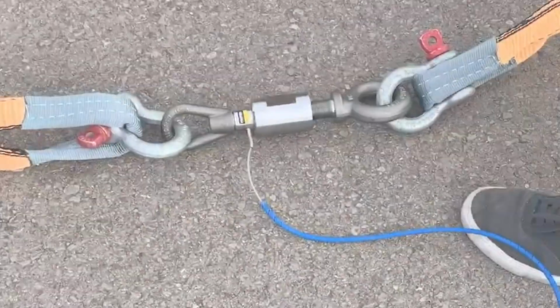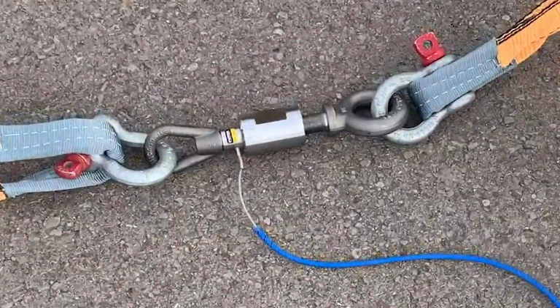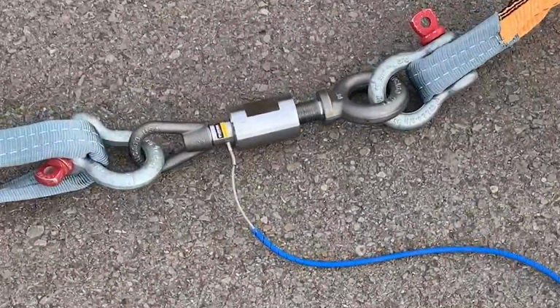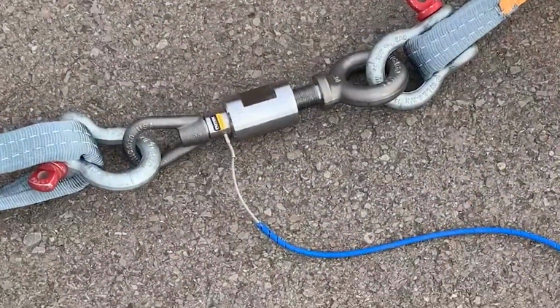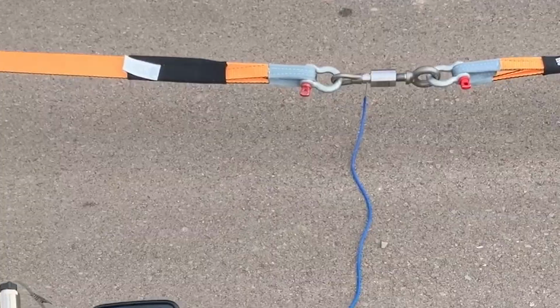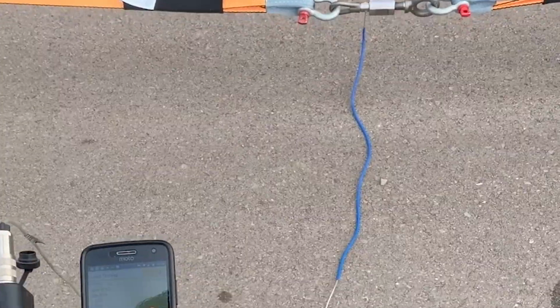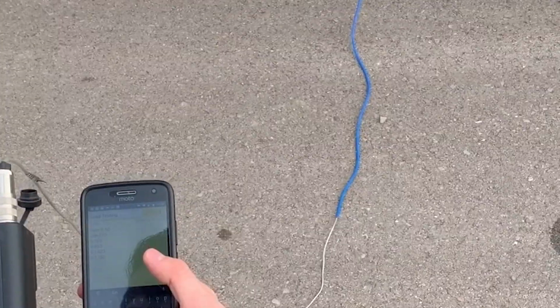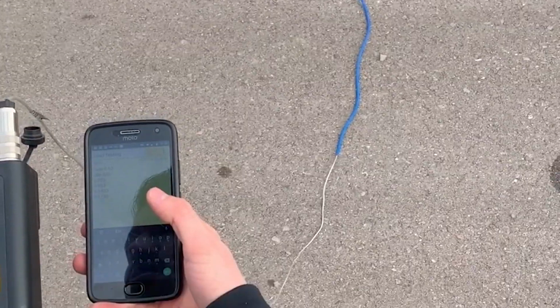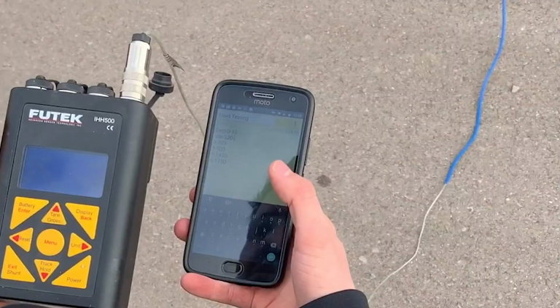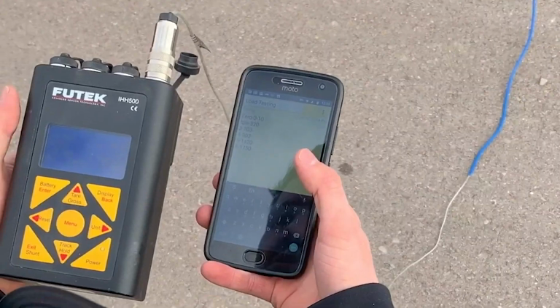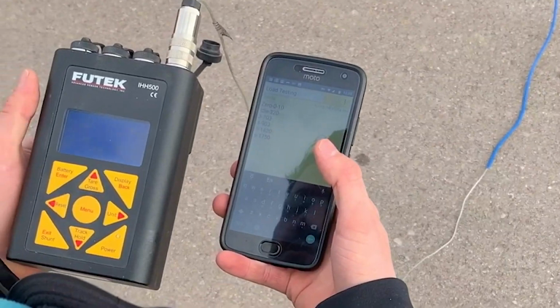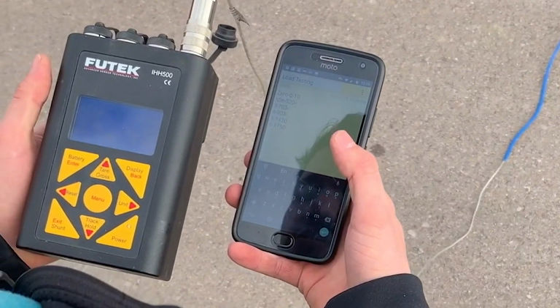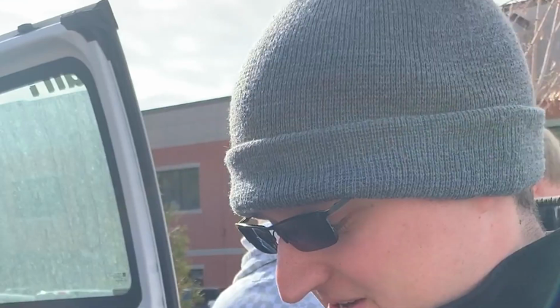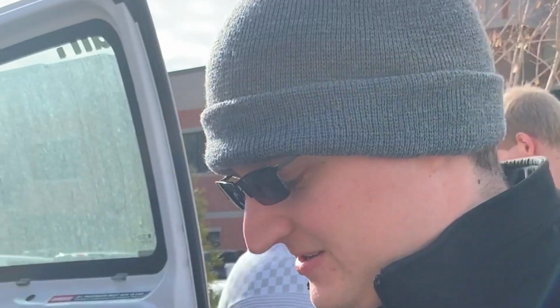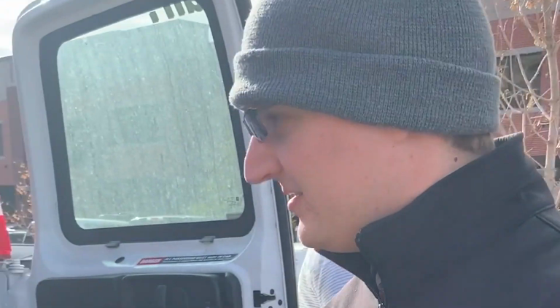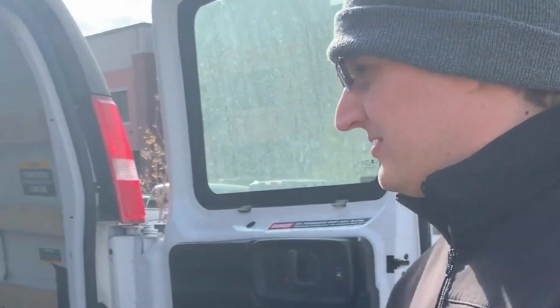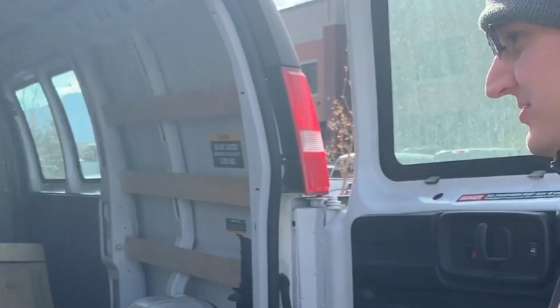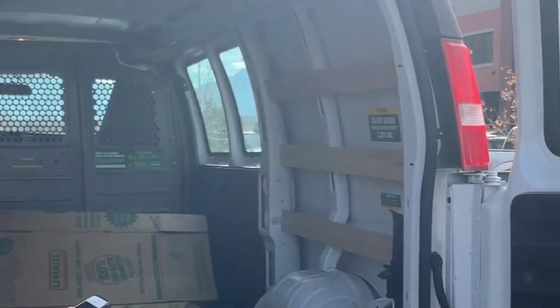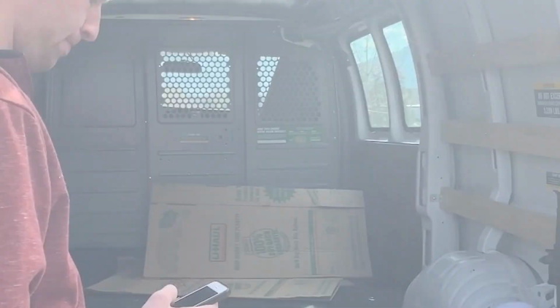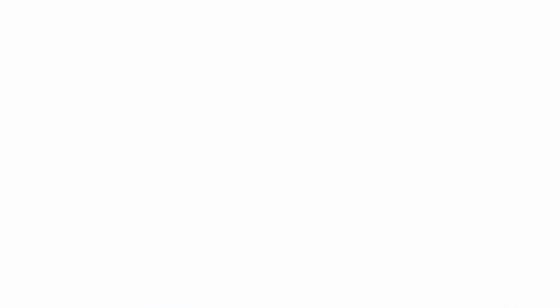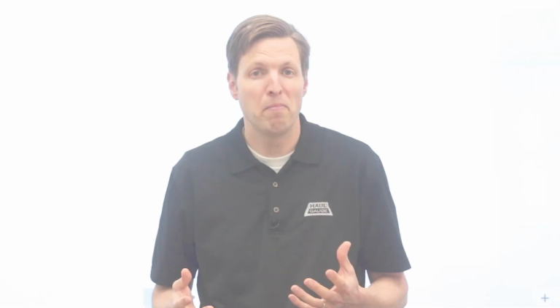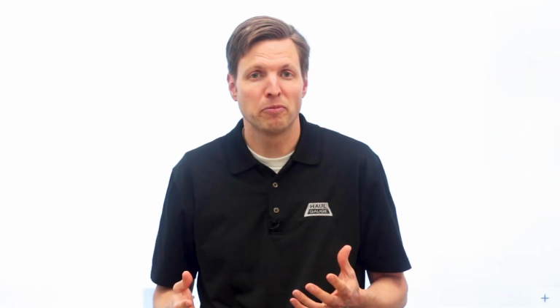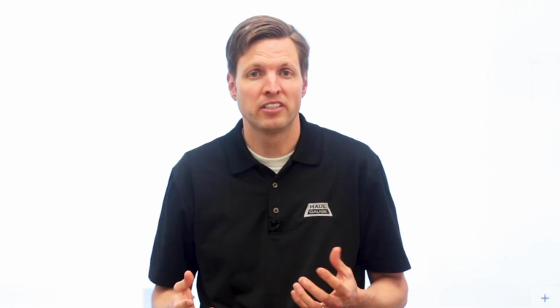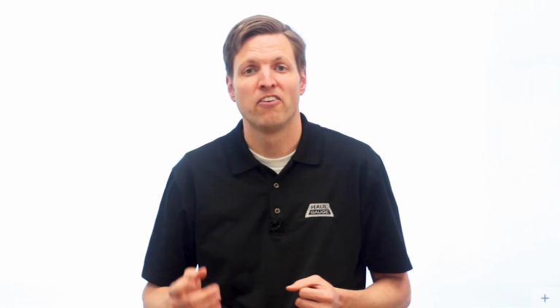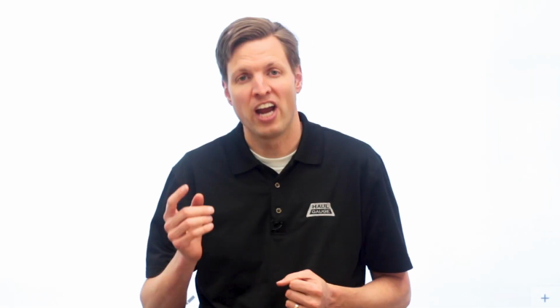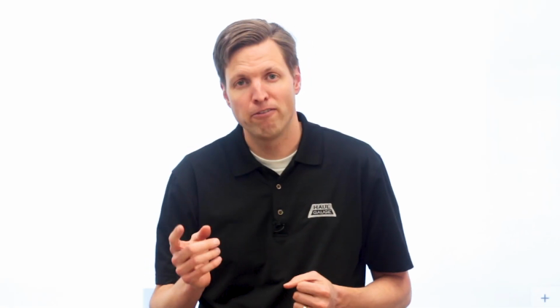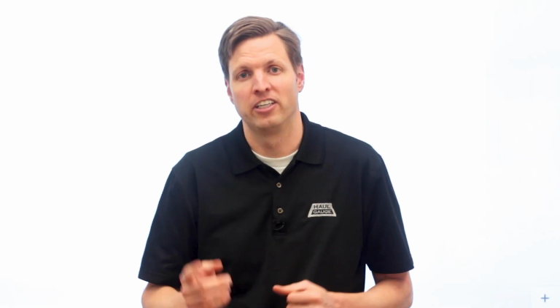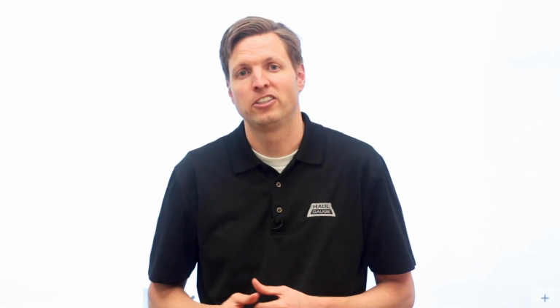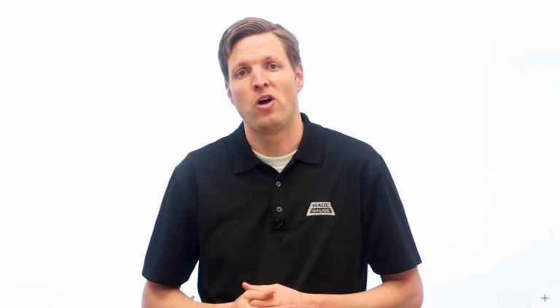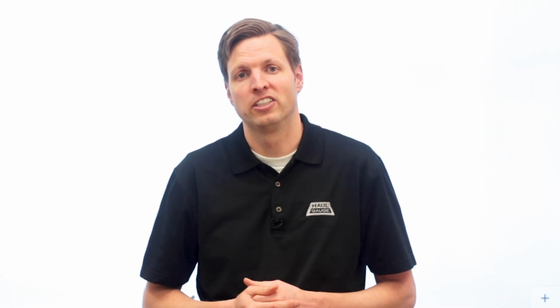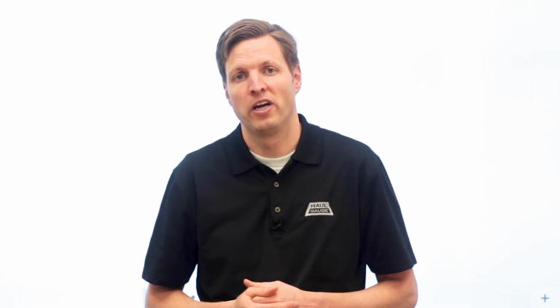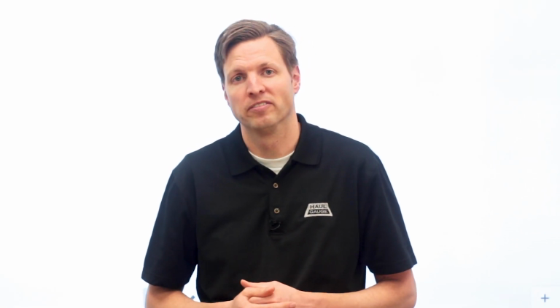Our team is hard at work developing new features for the Hull Gauge app. Our pursuit is a measurement for every tow haul situation.